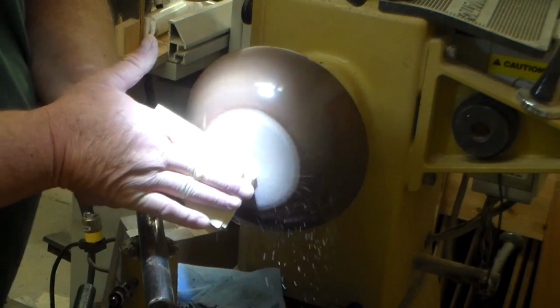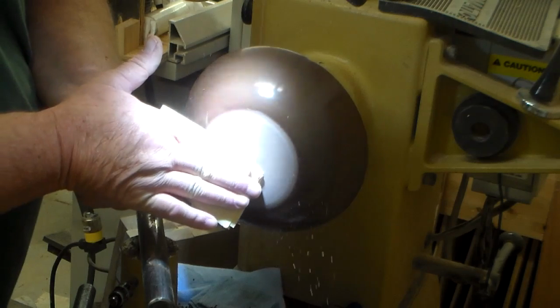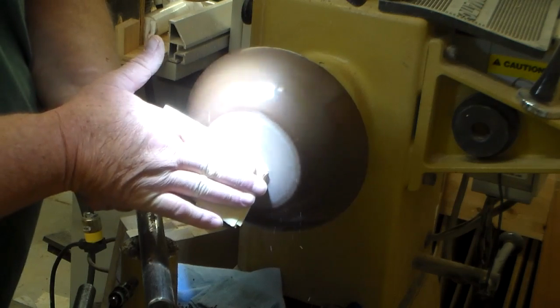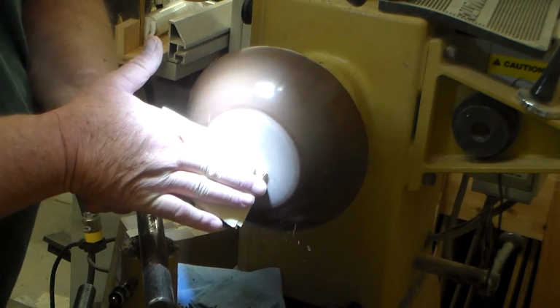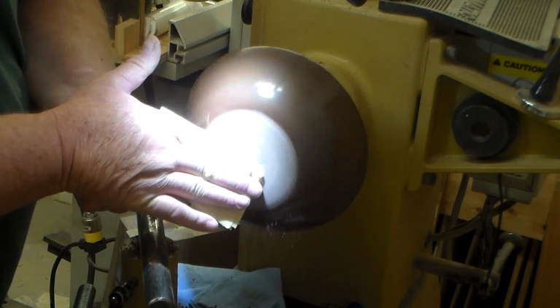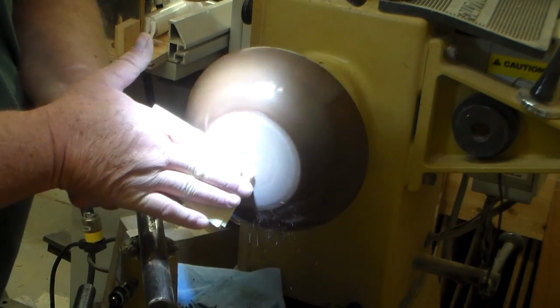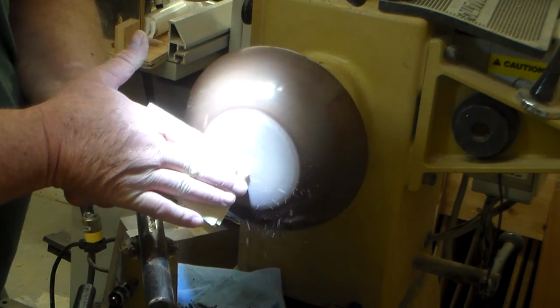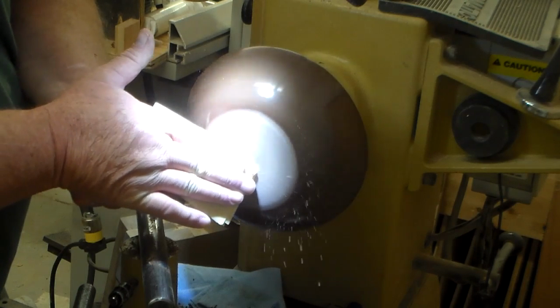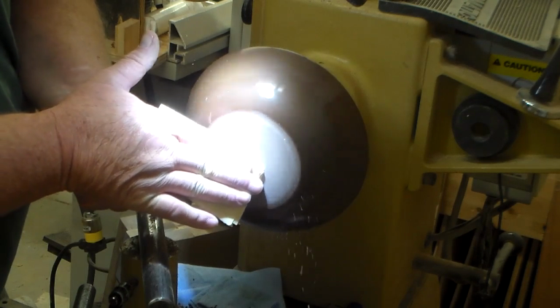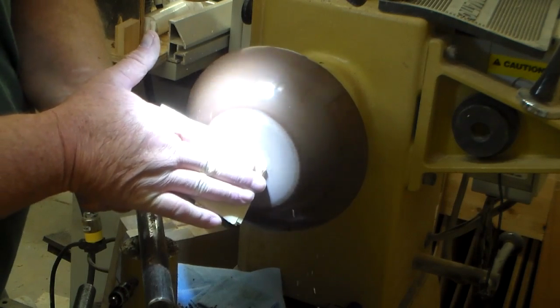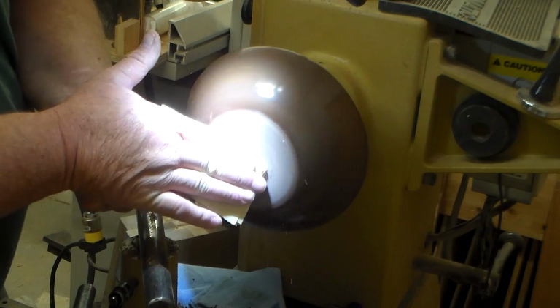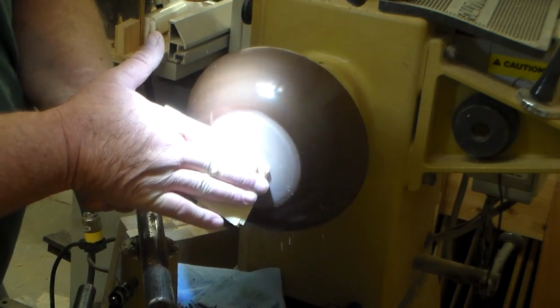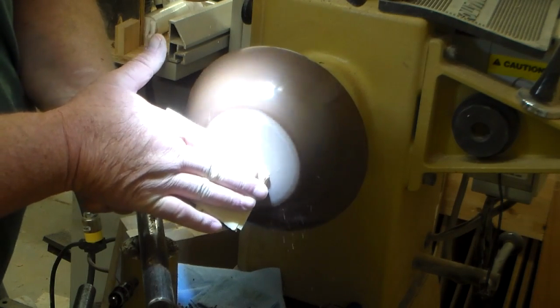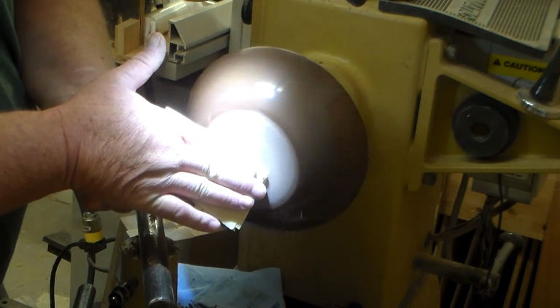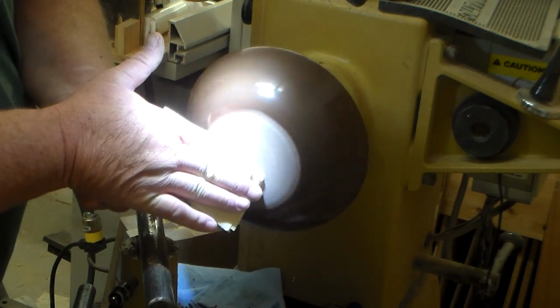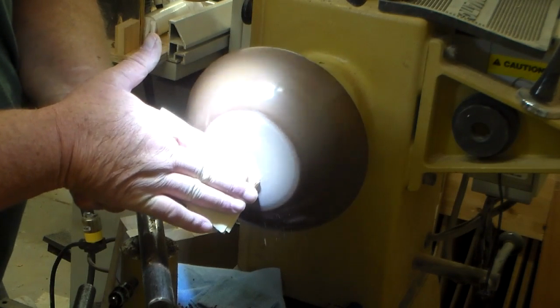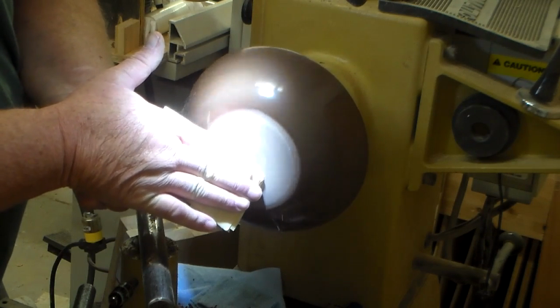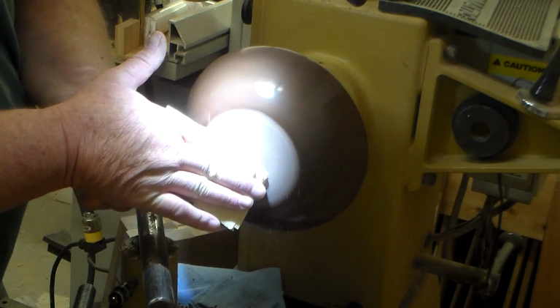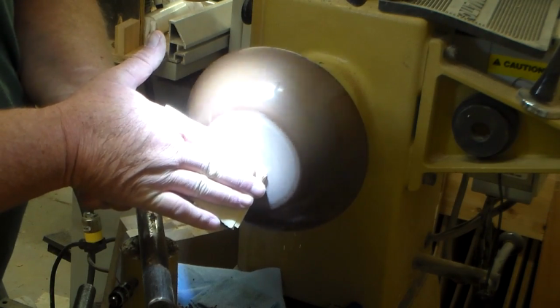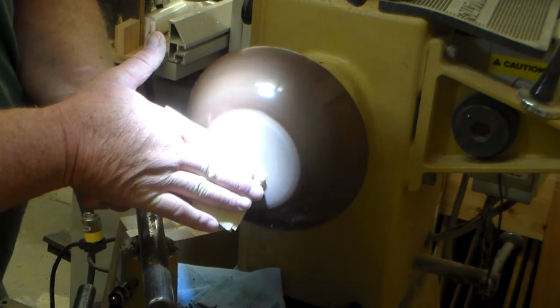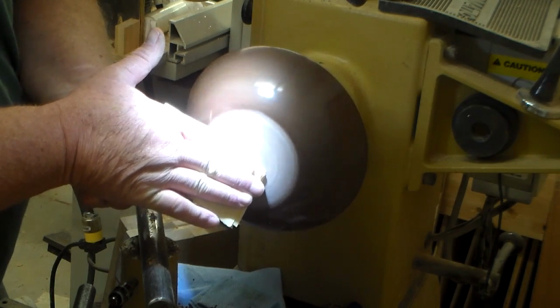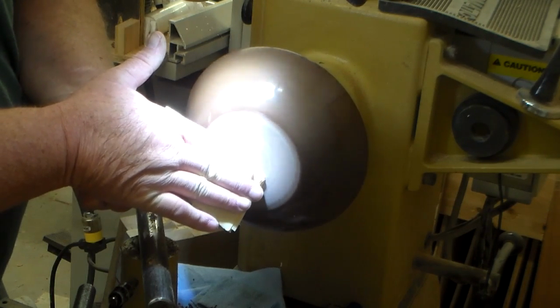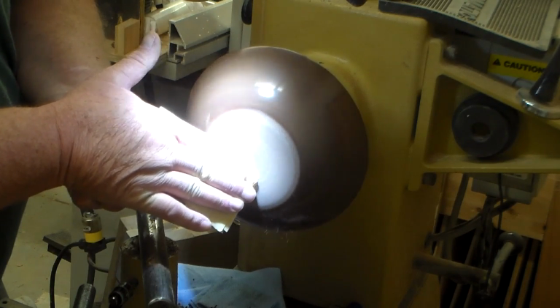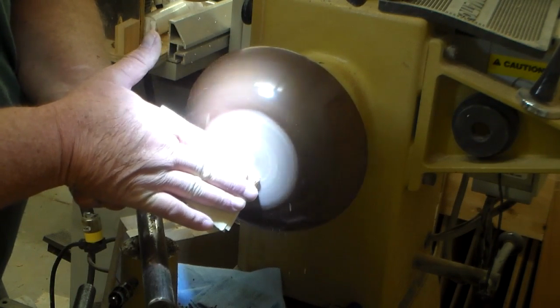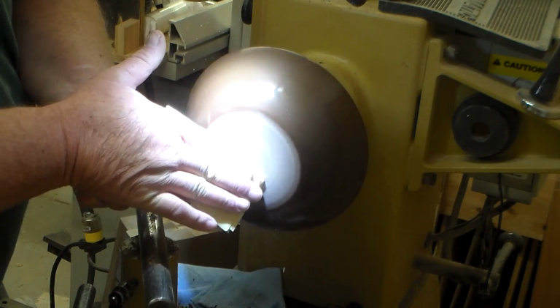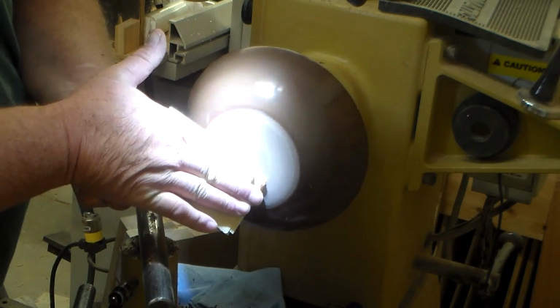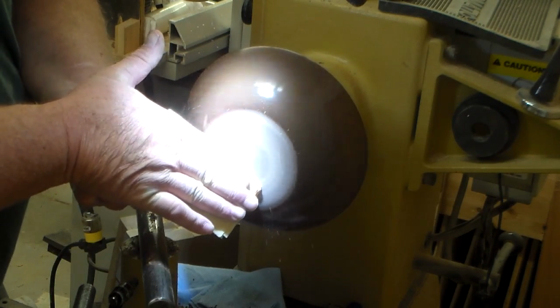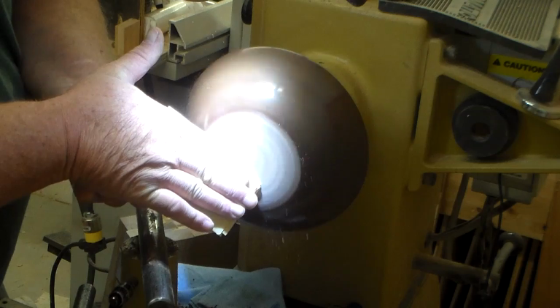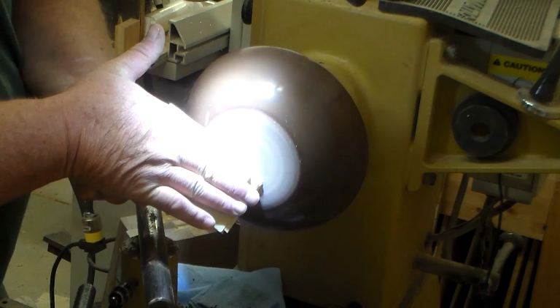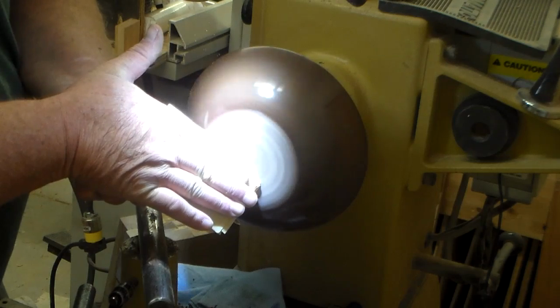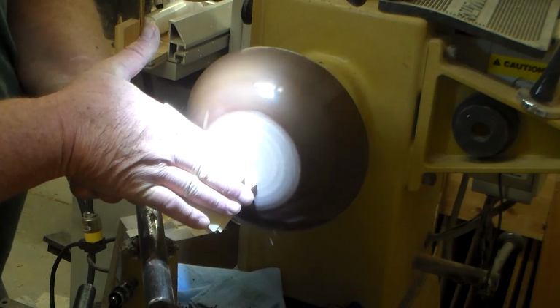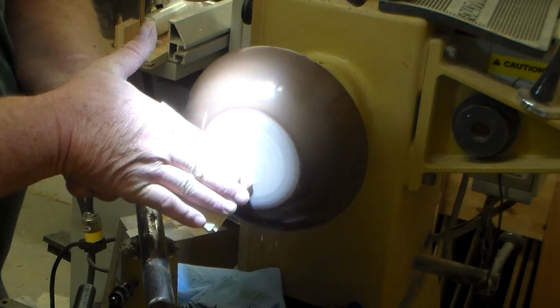Here I'm just using 400 grit sandpaper to remove the tool marks that I made with the bowl gouge.